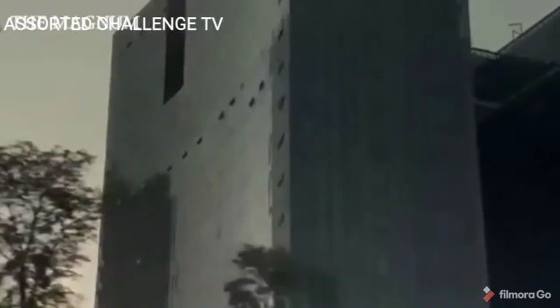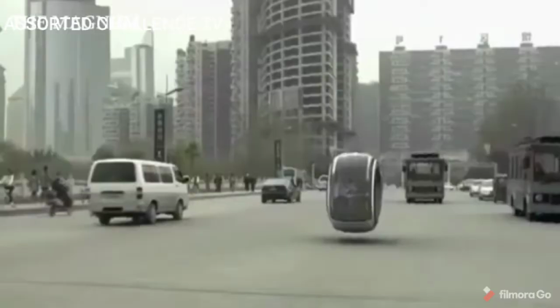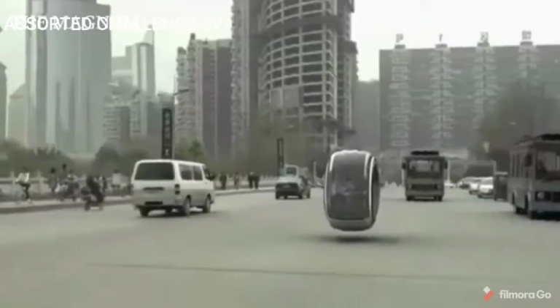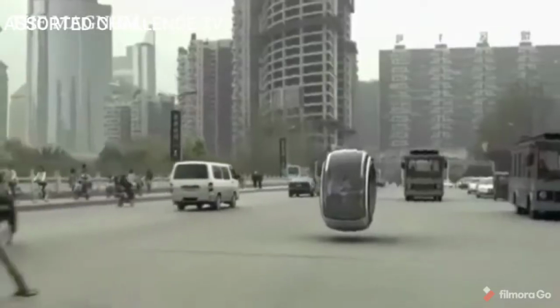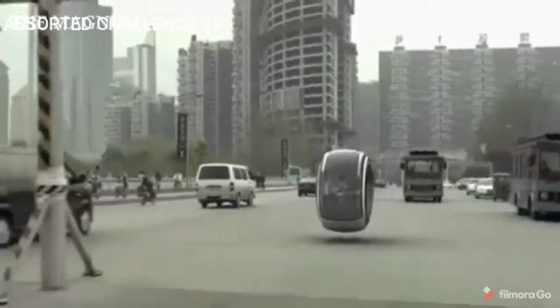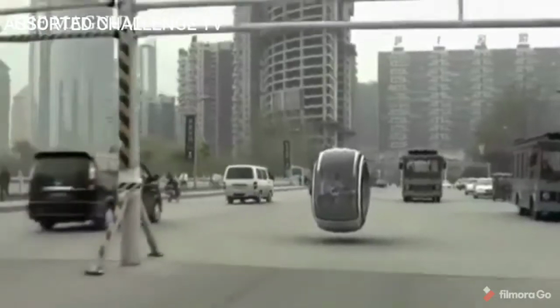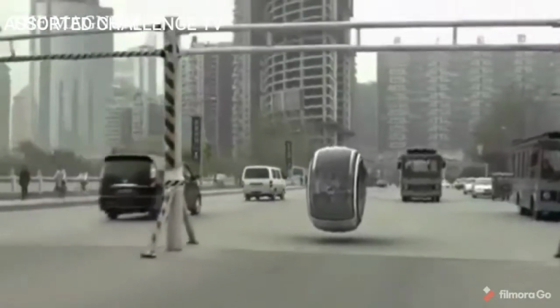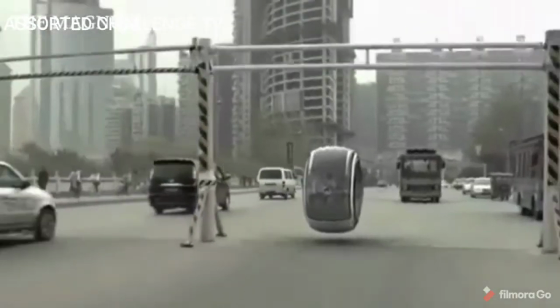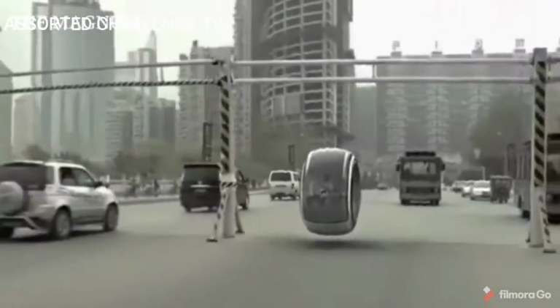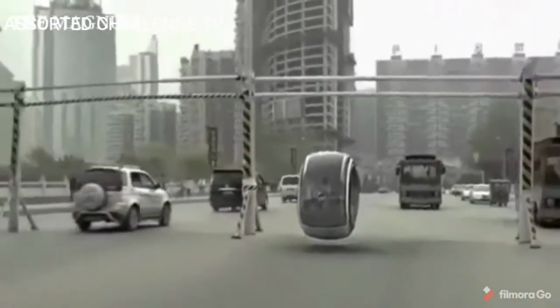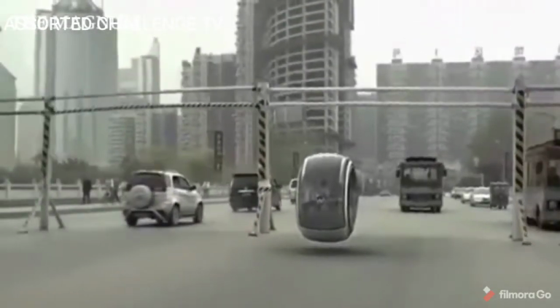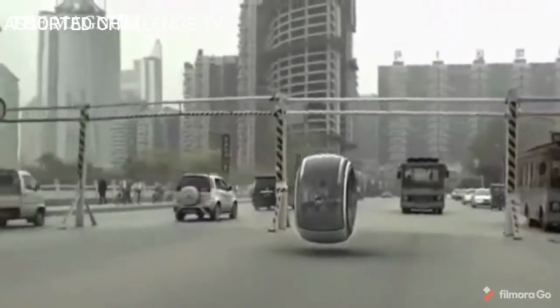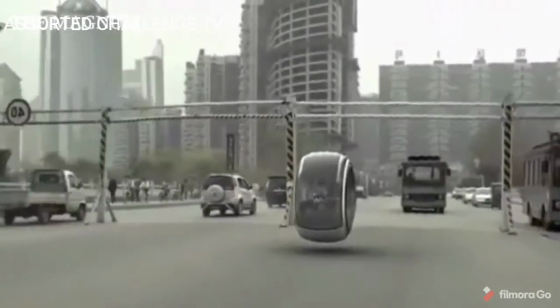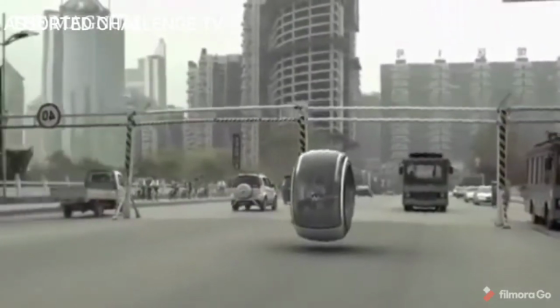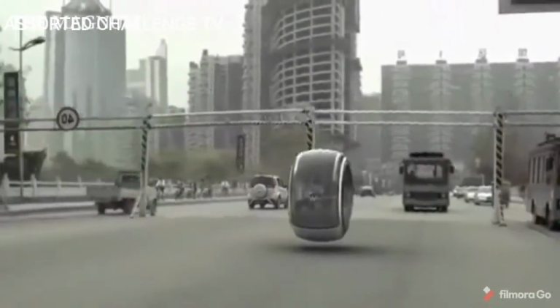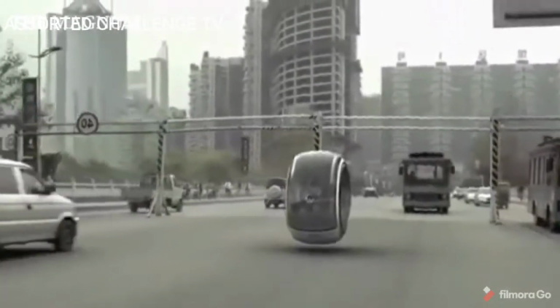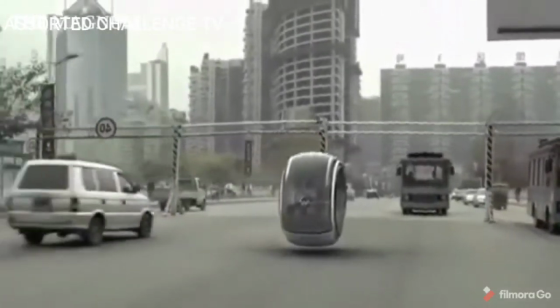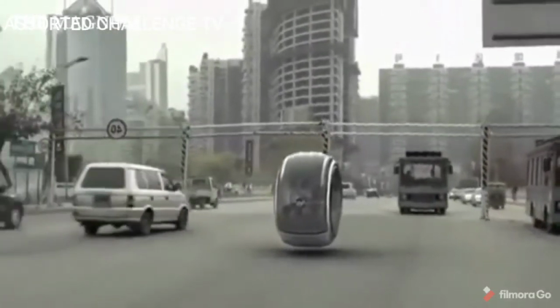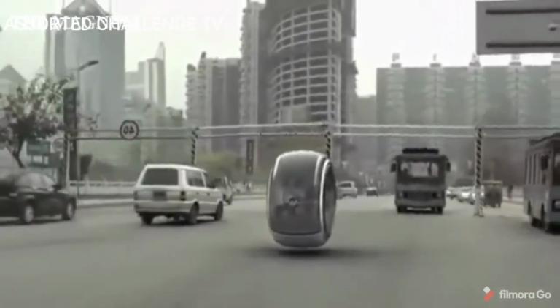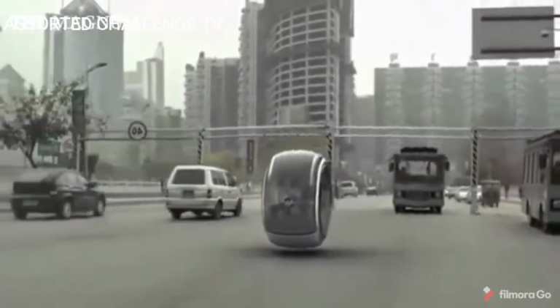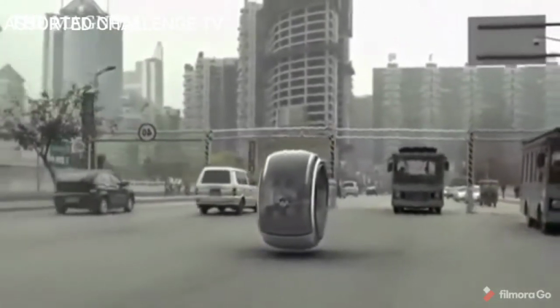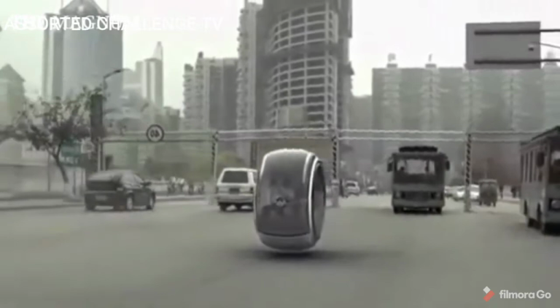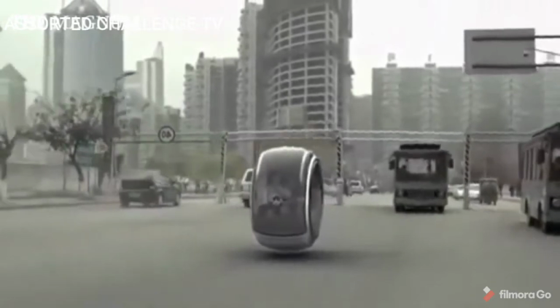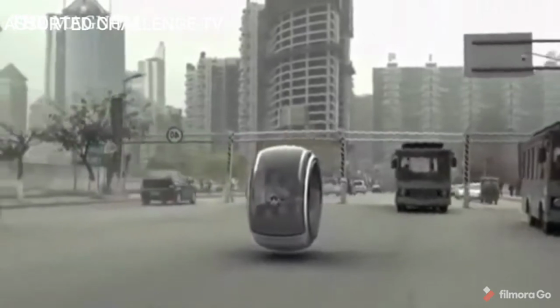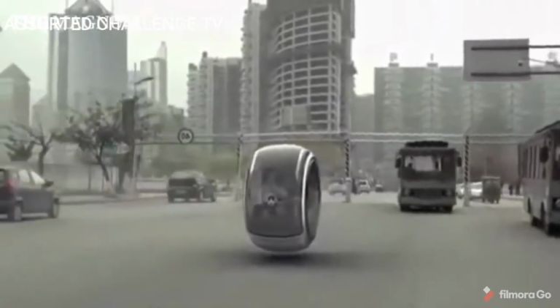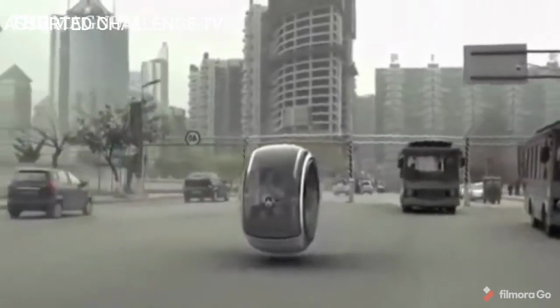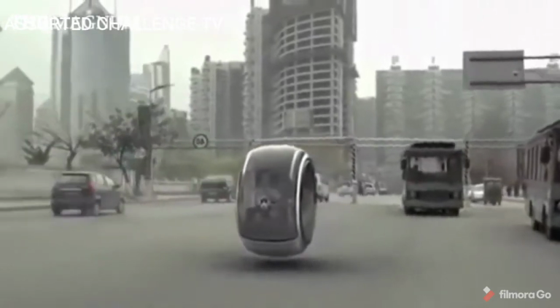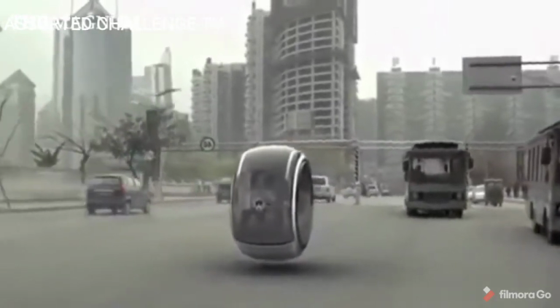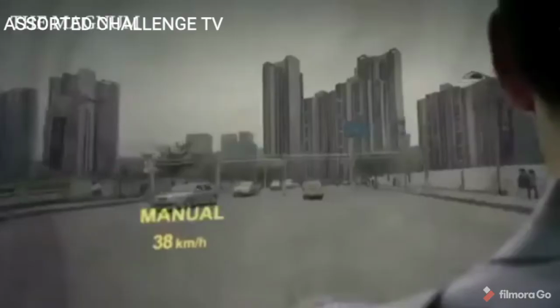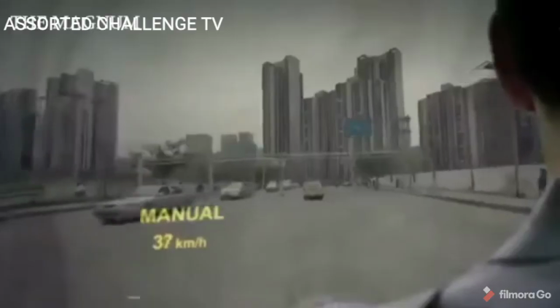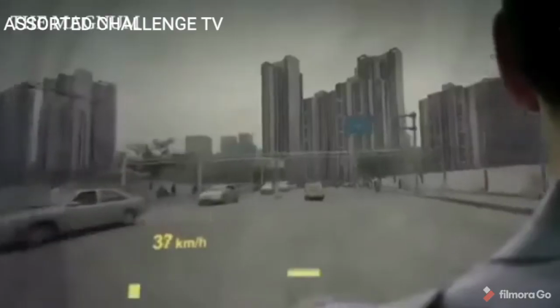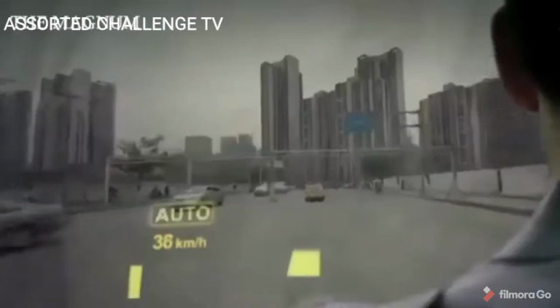And what do you think about these vehicles? Would you like to have any of them? Write your opinion in the comments!